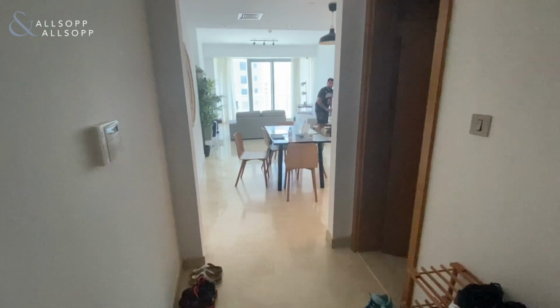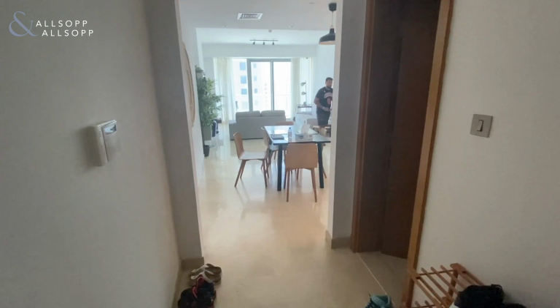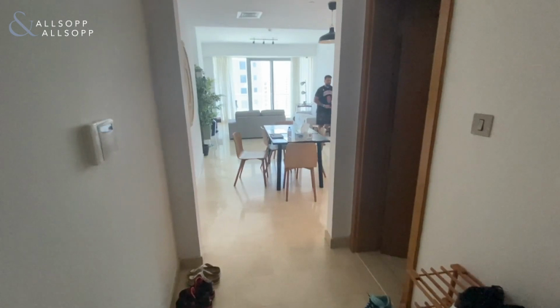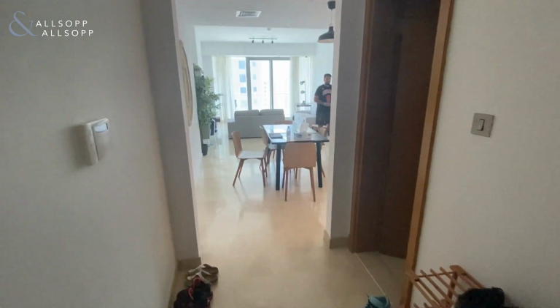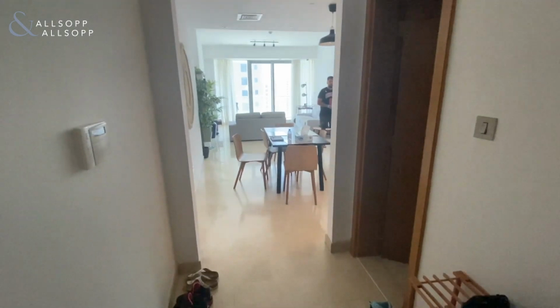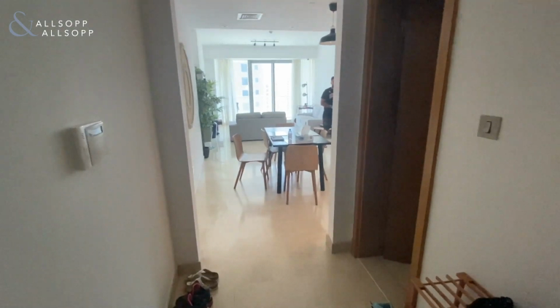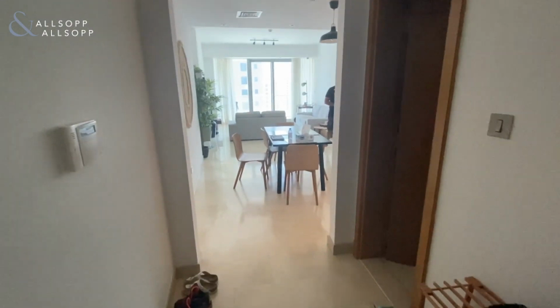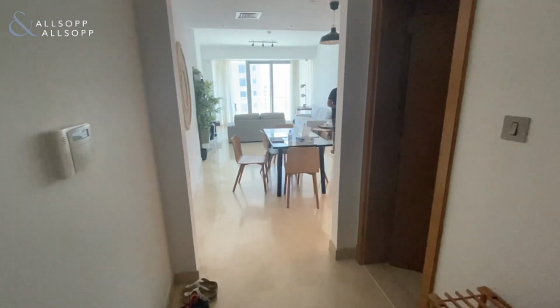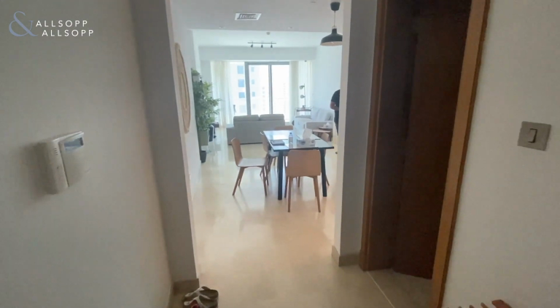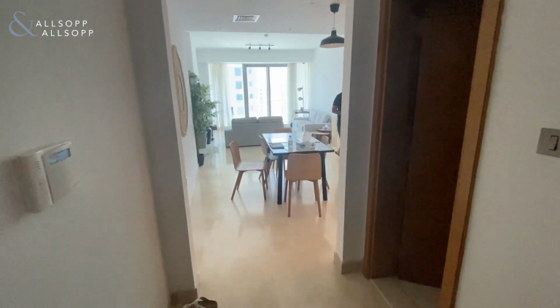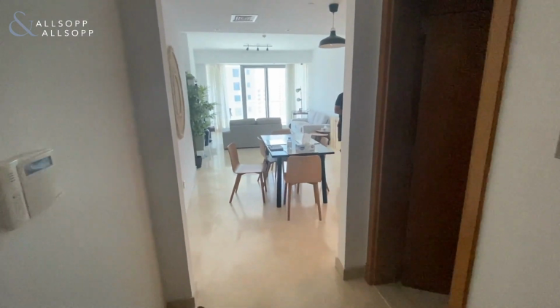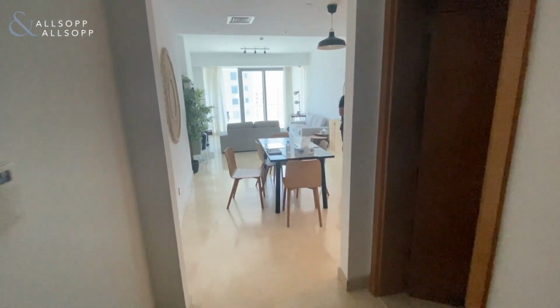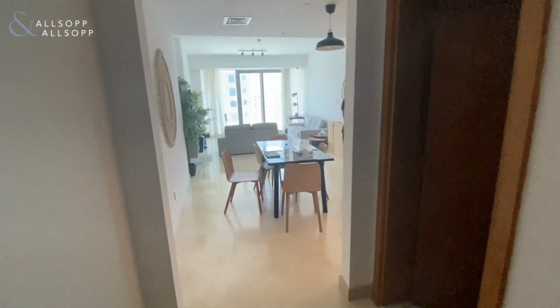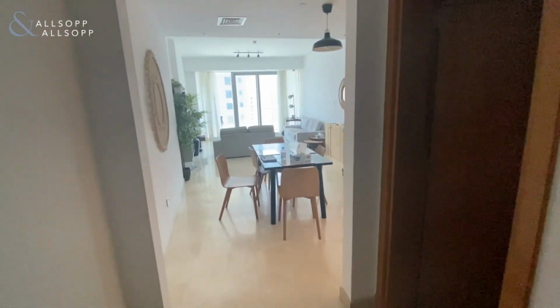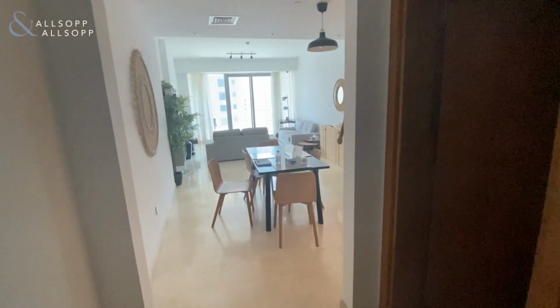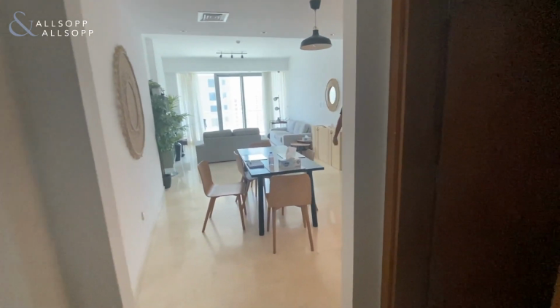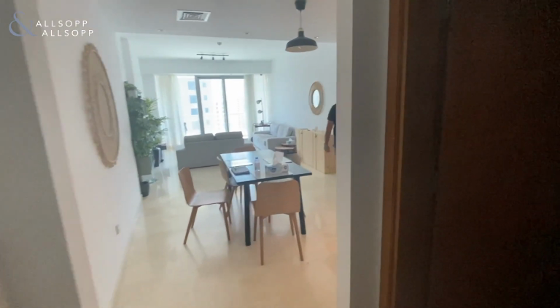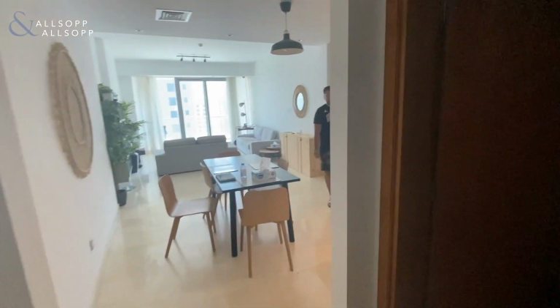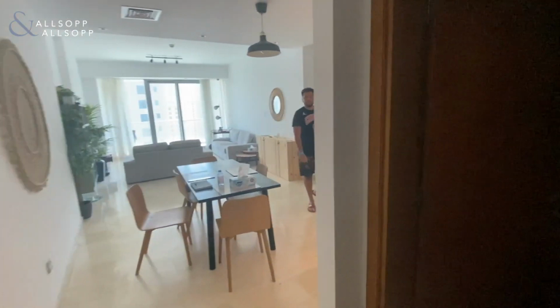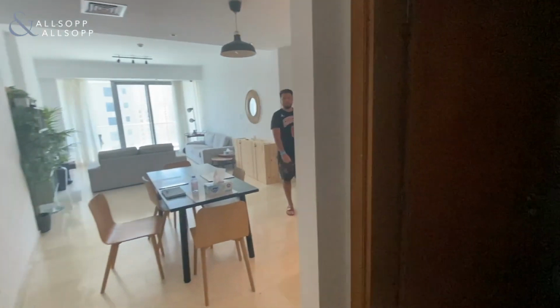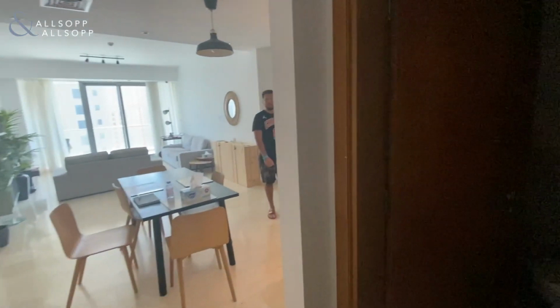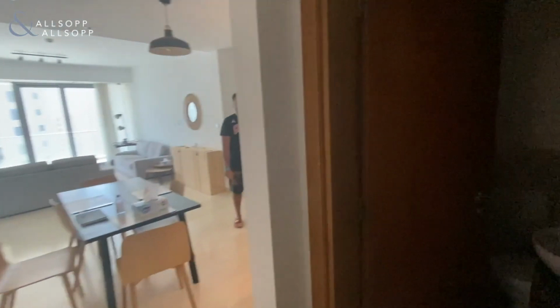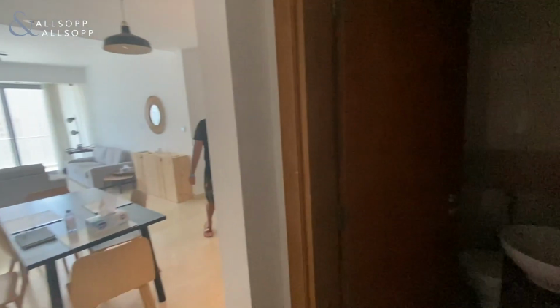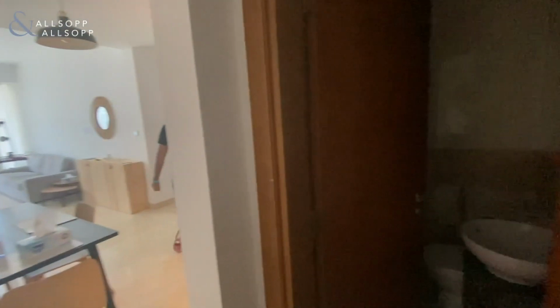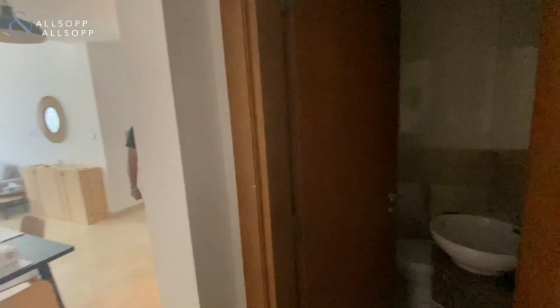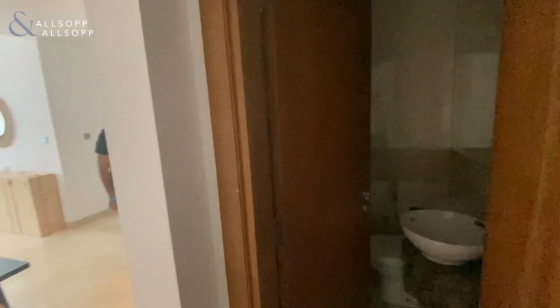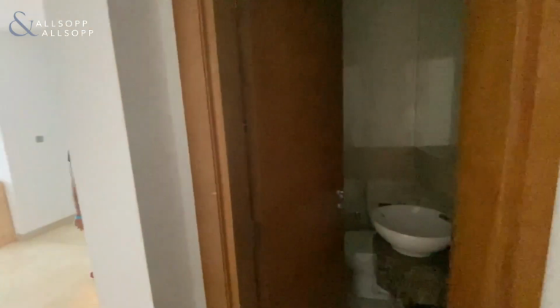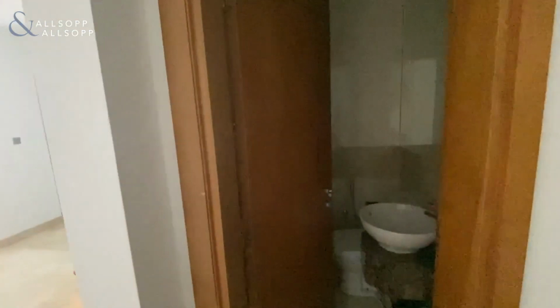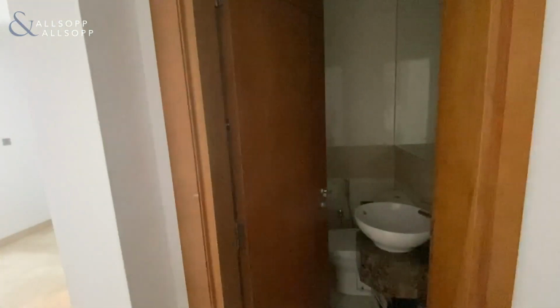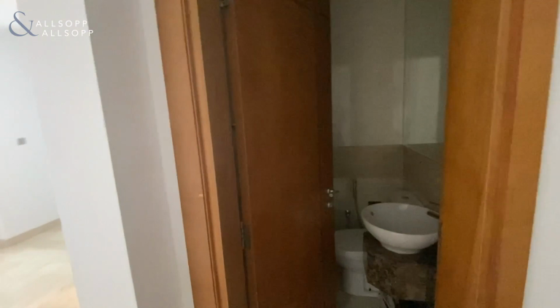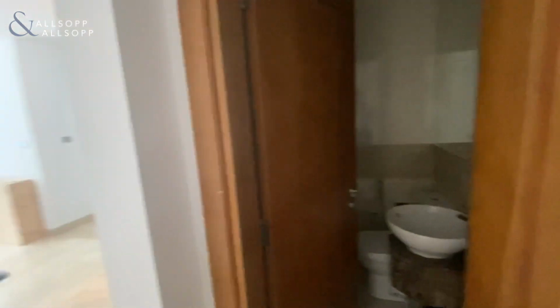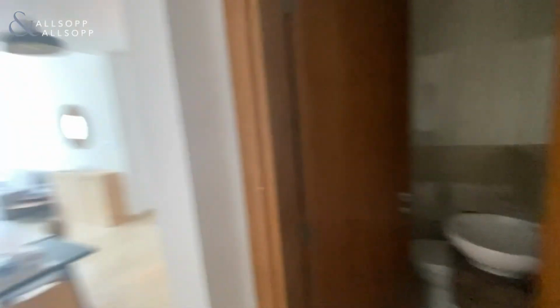Hello, I'm Adam from Allsop on Allsop. I'm proud to present this two-bed fully furnished unit in Trident Grand Residence.